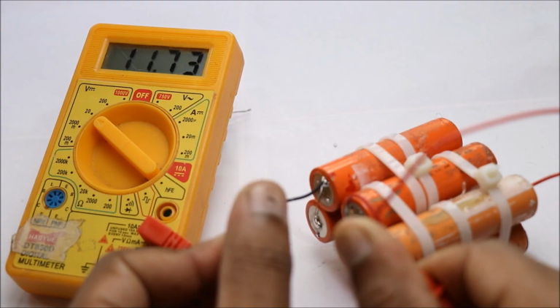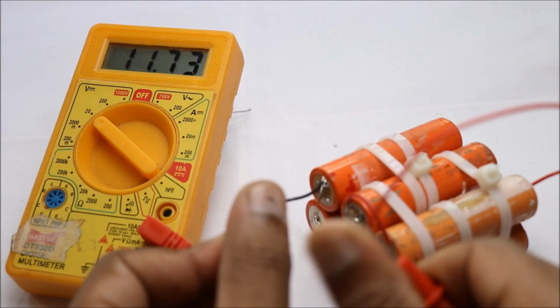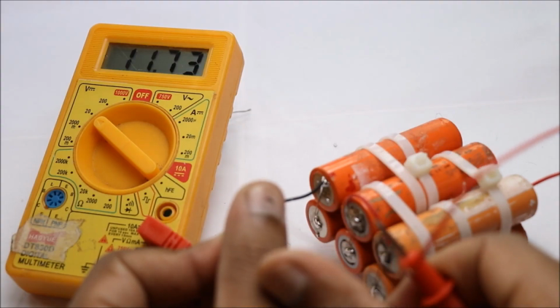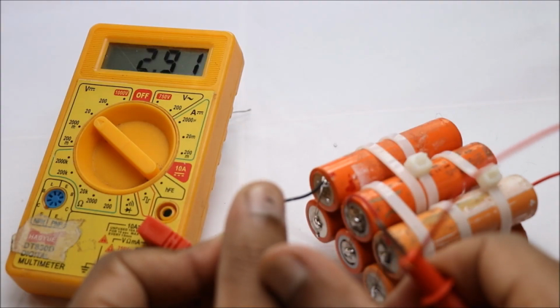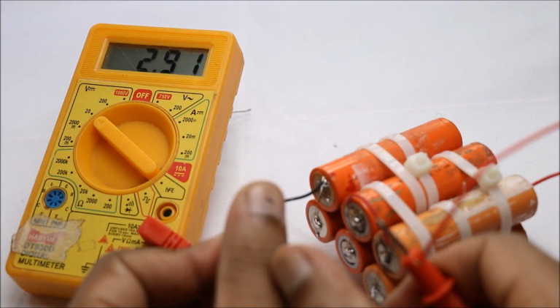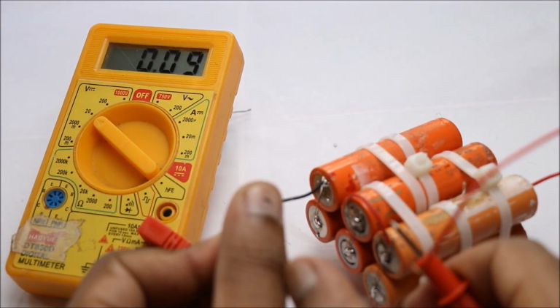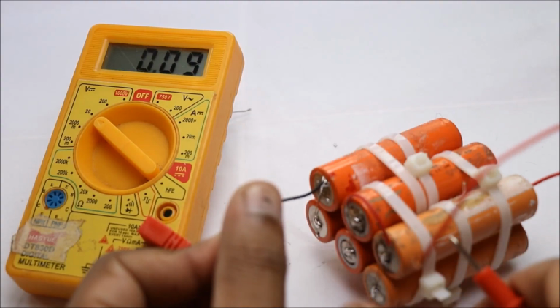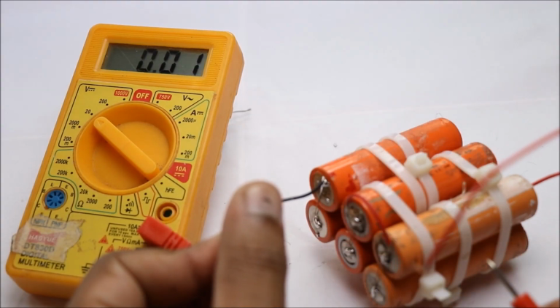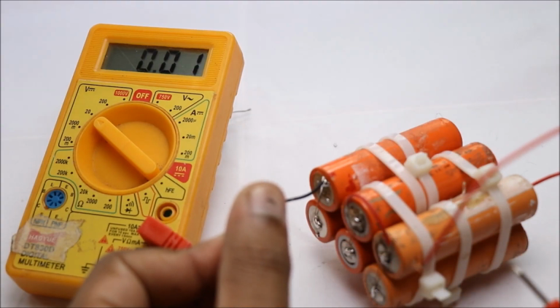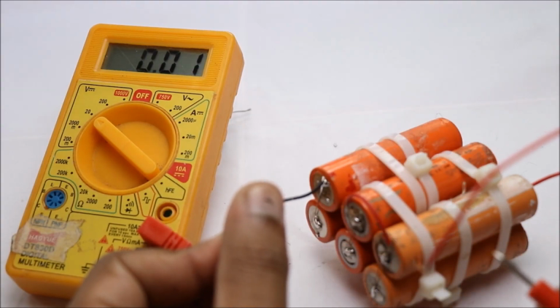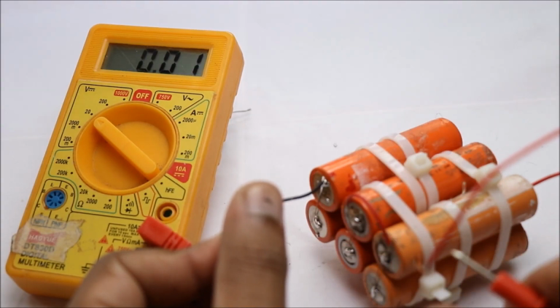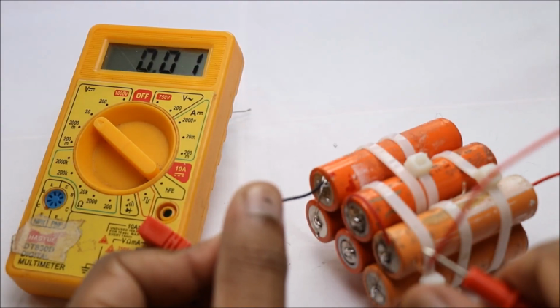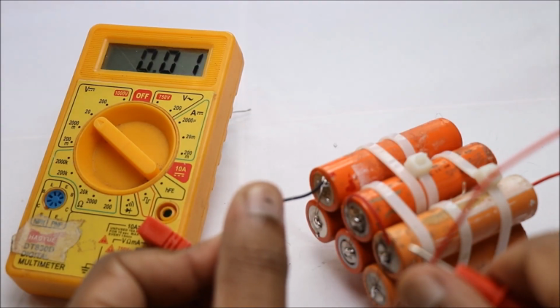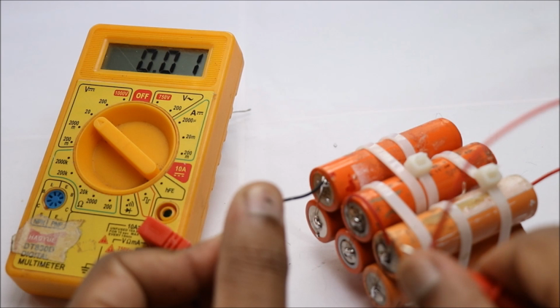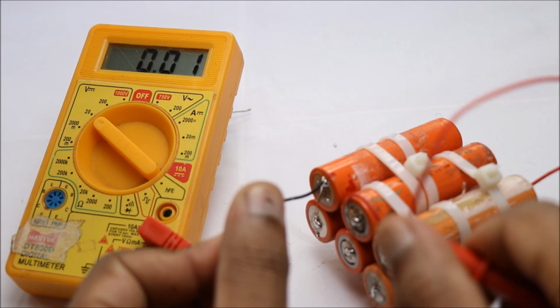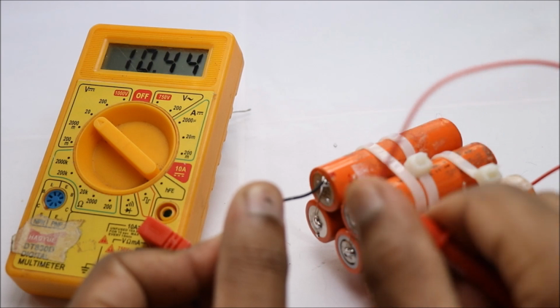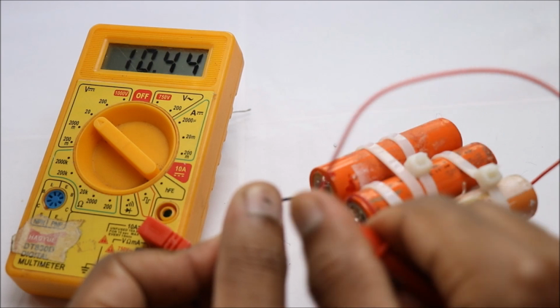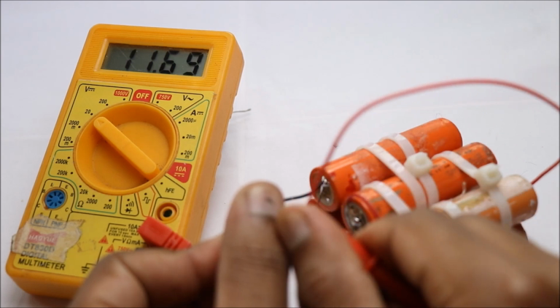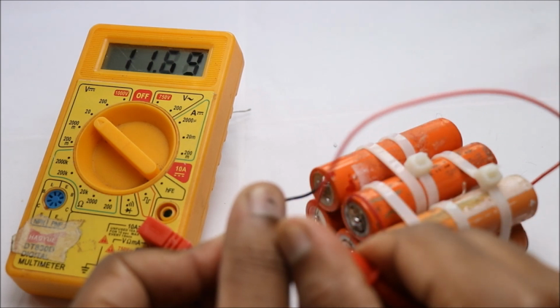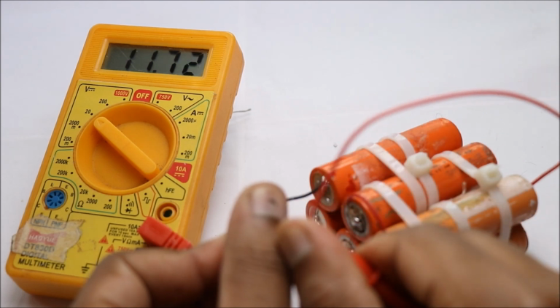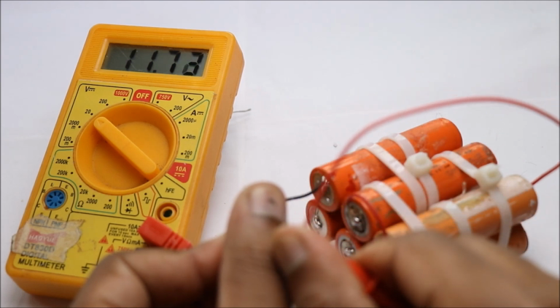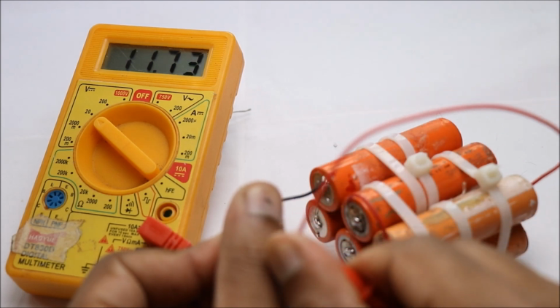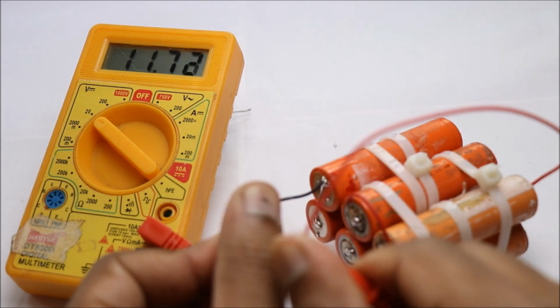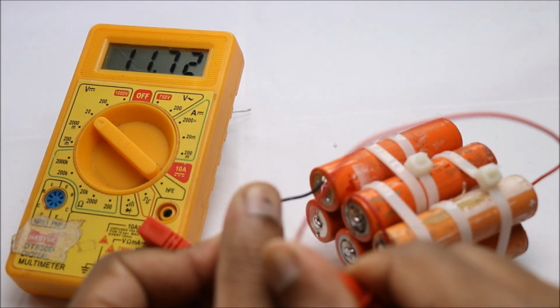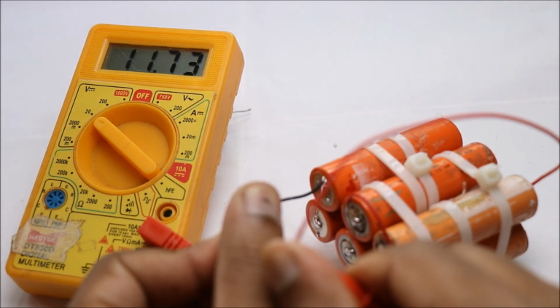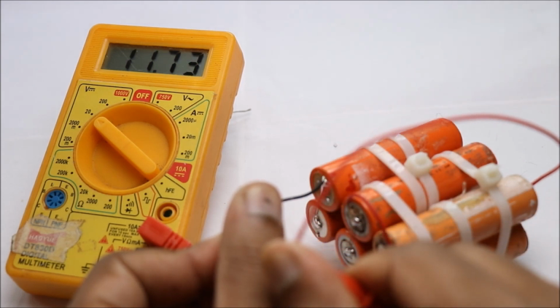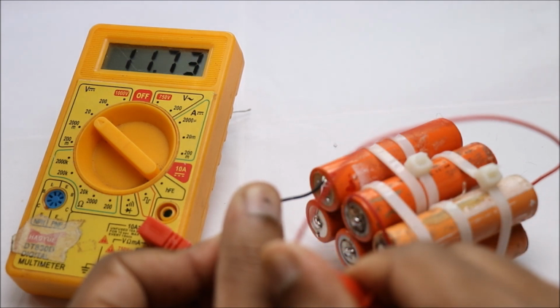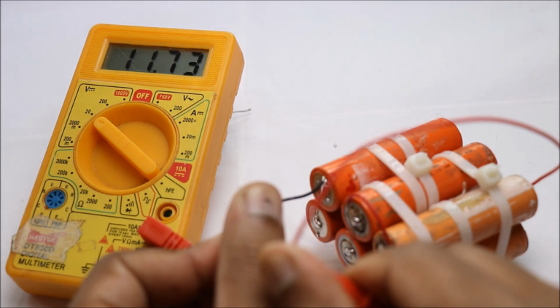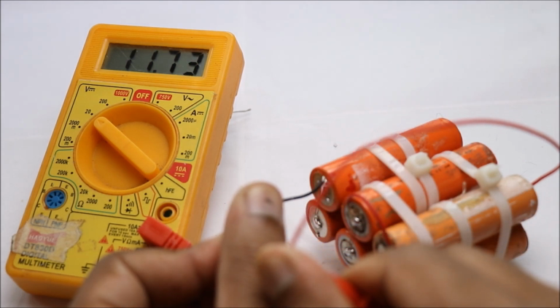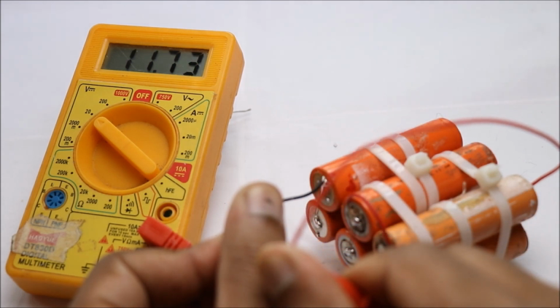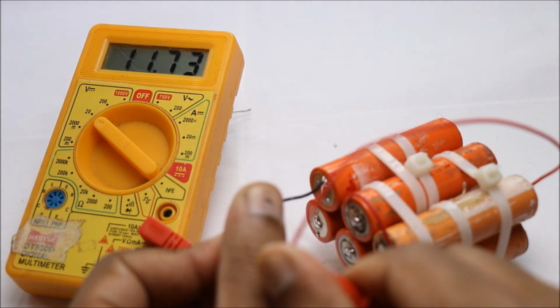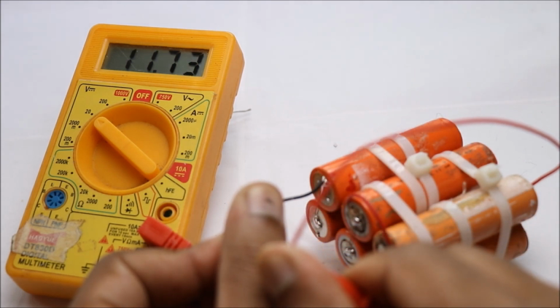Once the pack is ready, check for output voltage. I am getting 11.73V.